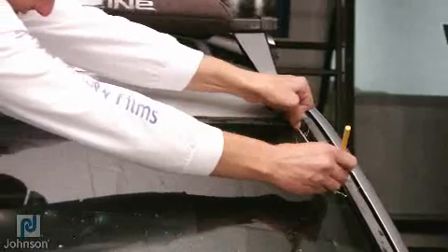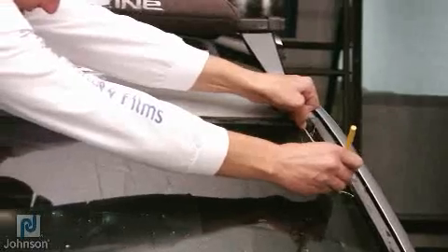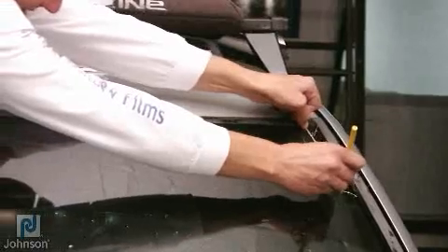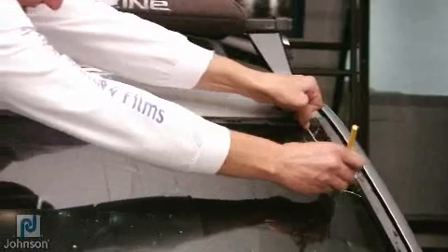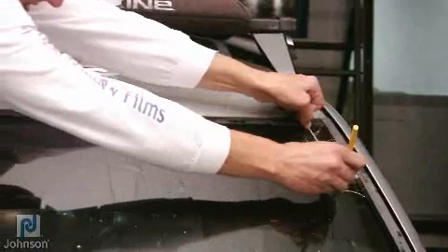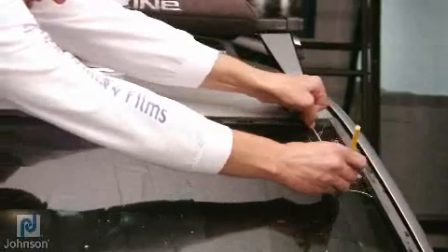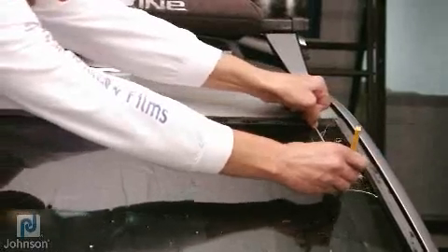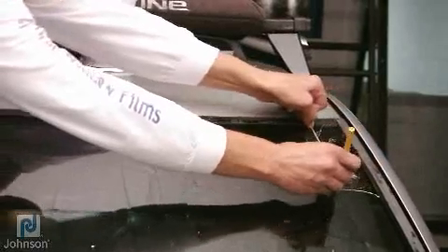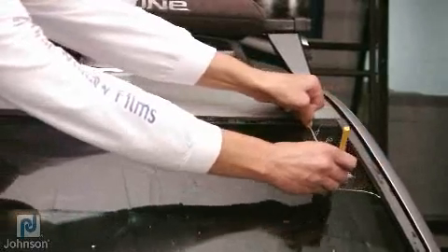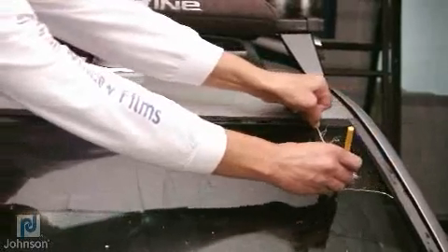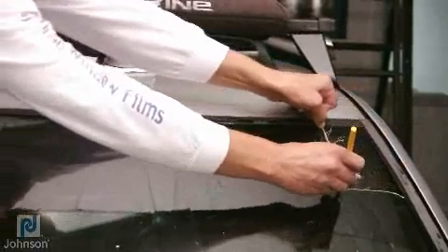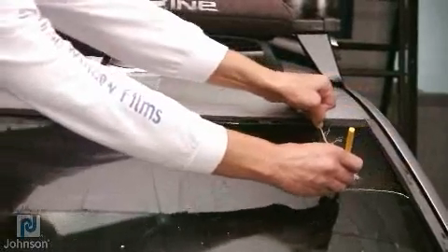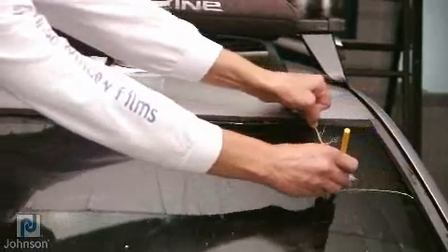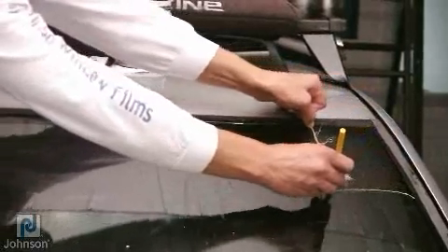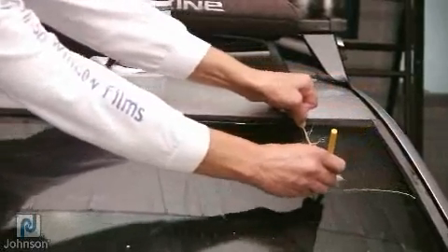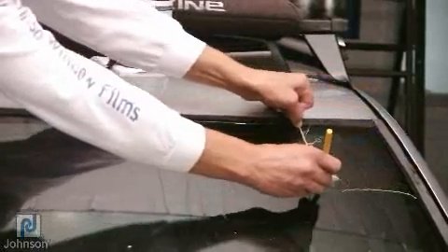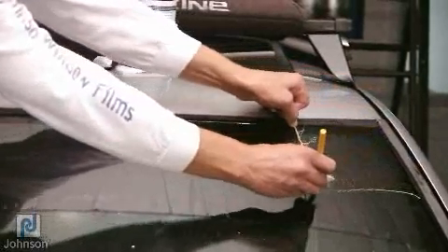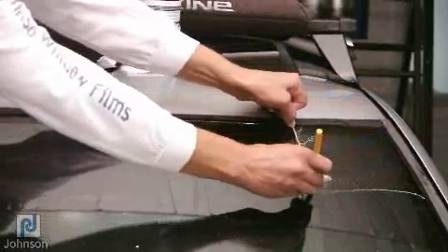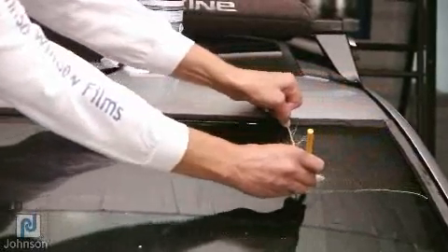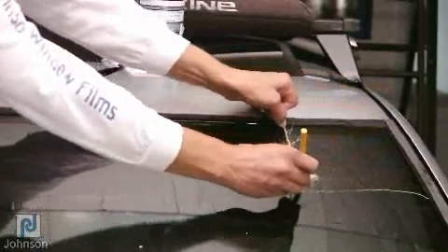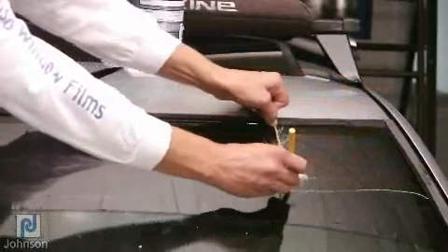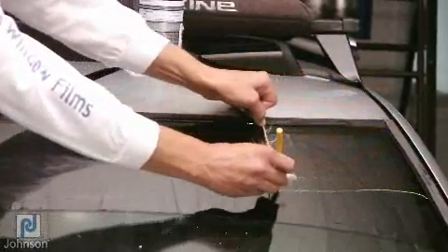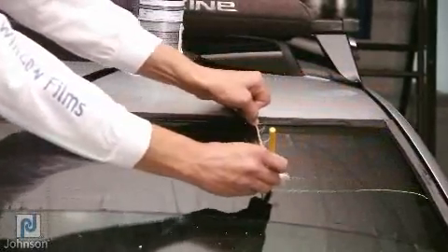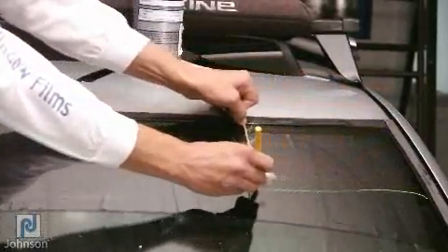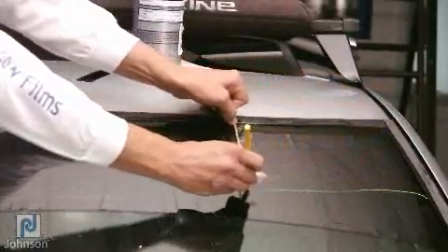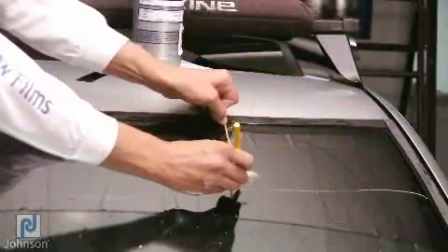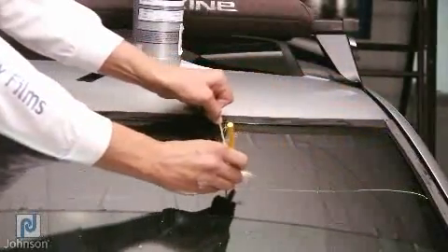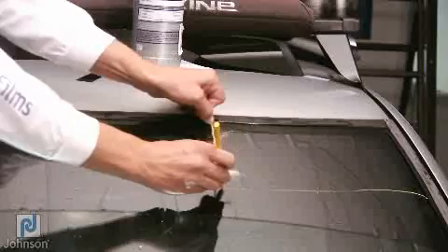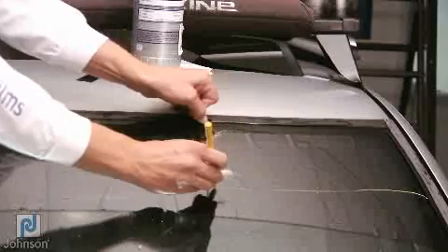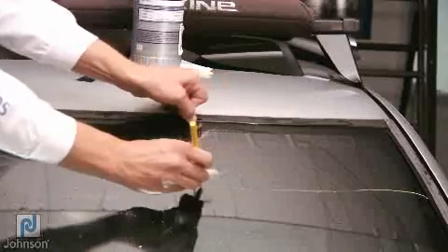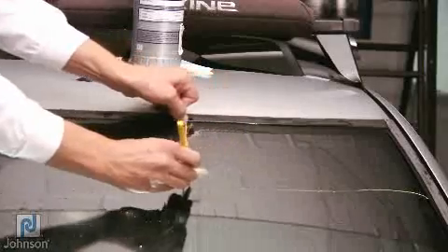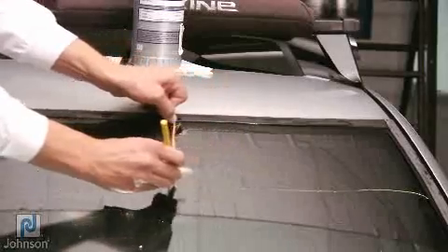Run the string along the top of the glass and at the same time mark the film using the grease pencil.